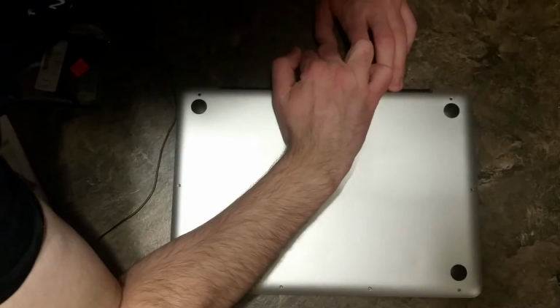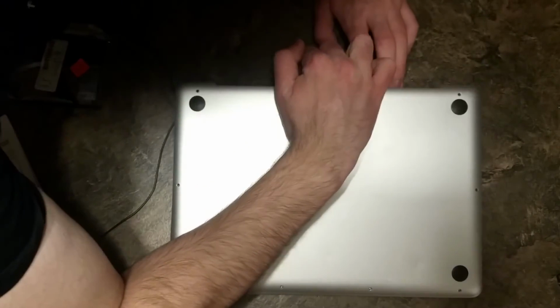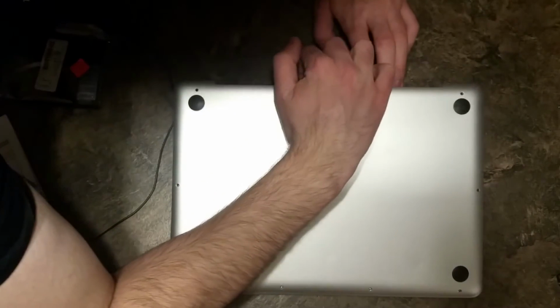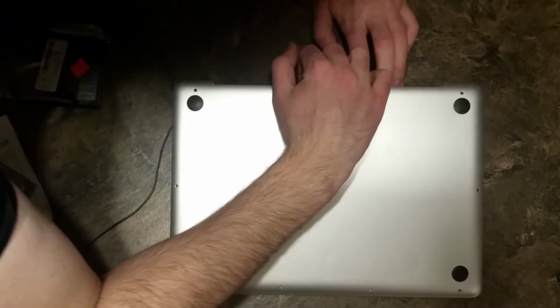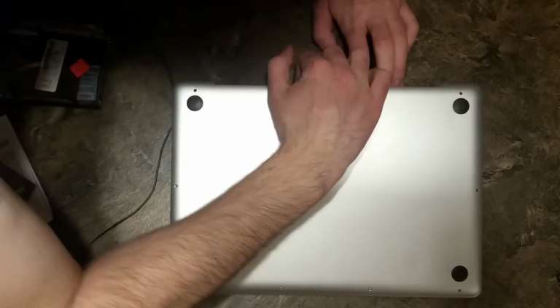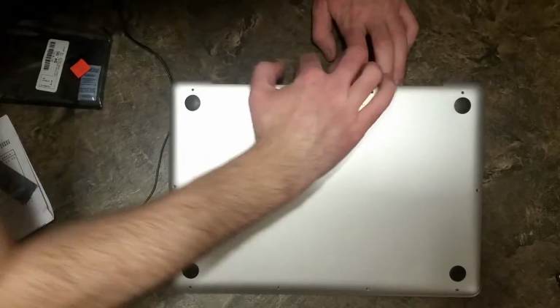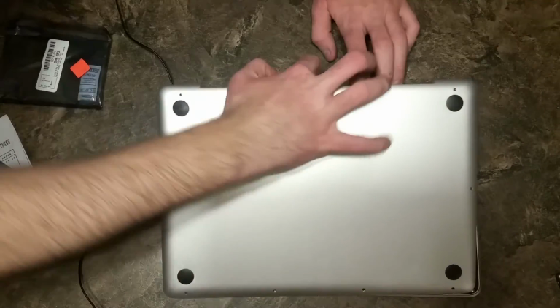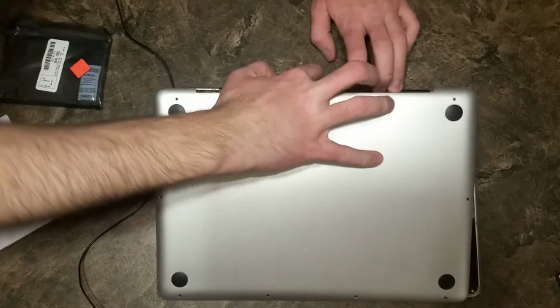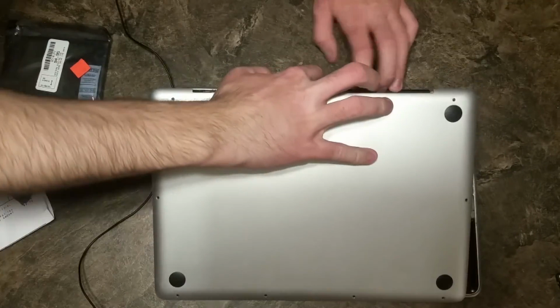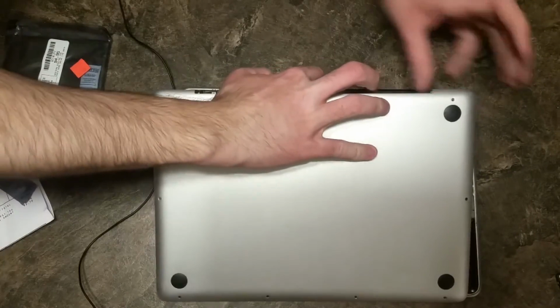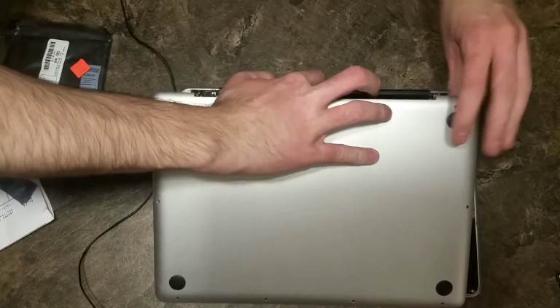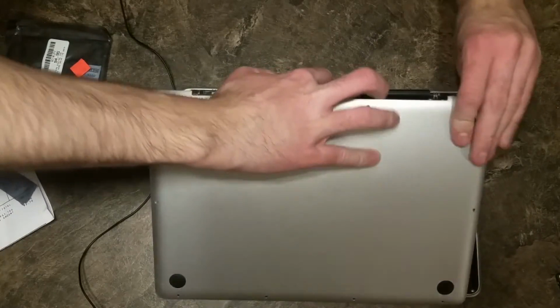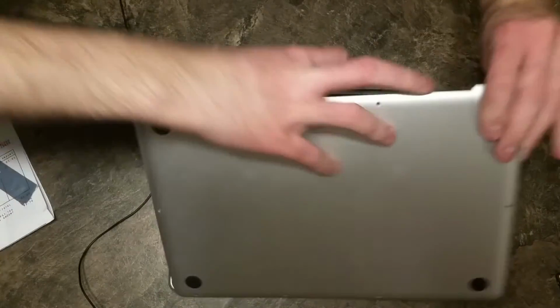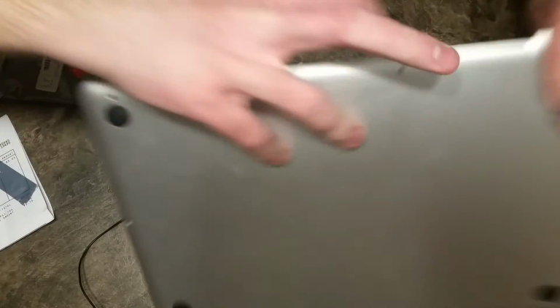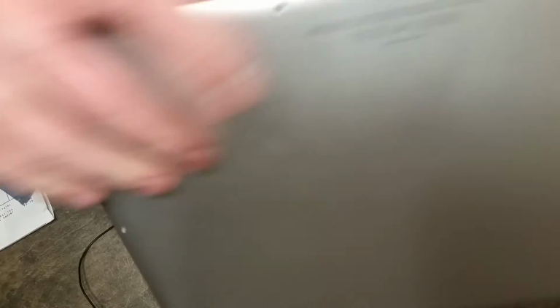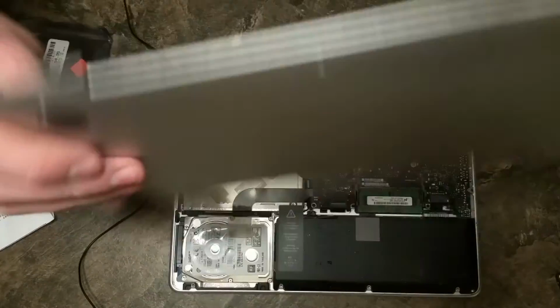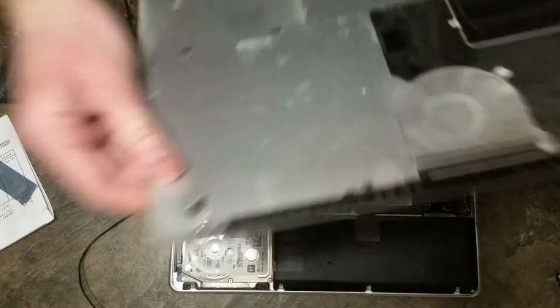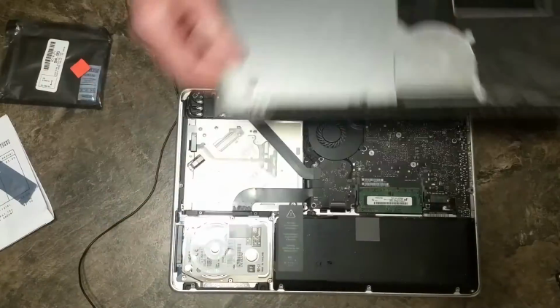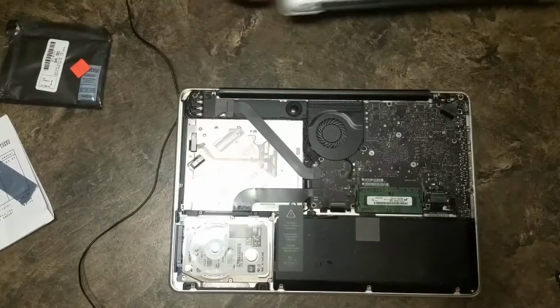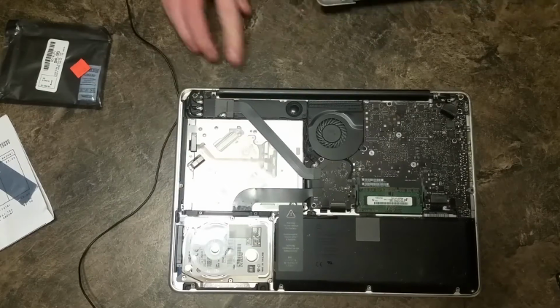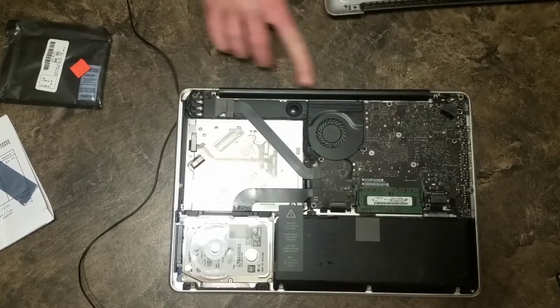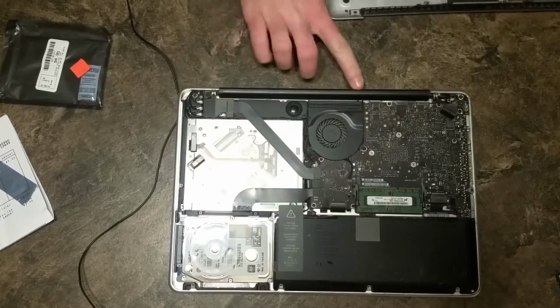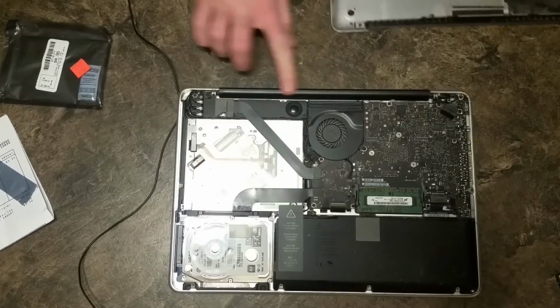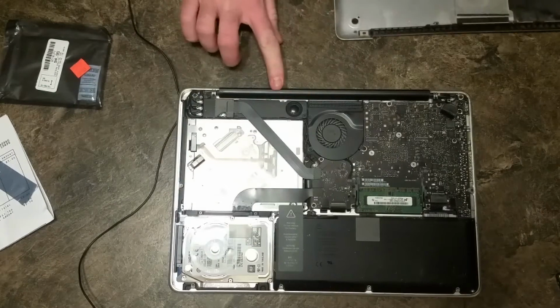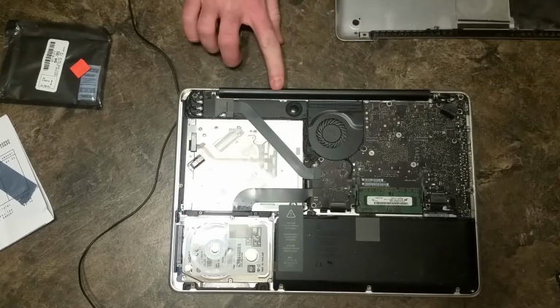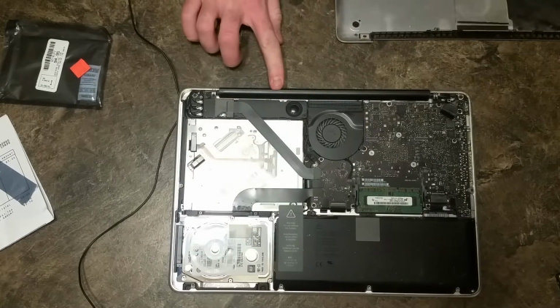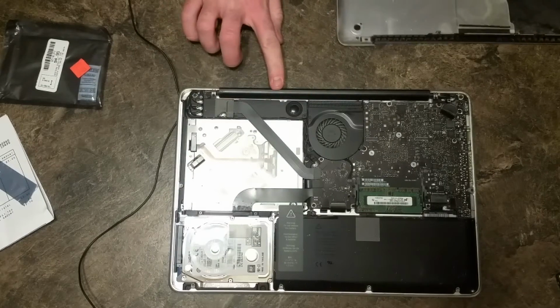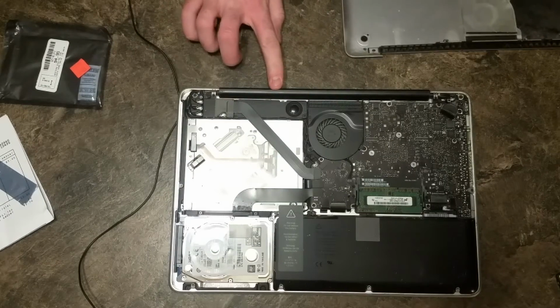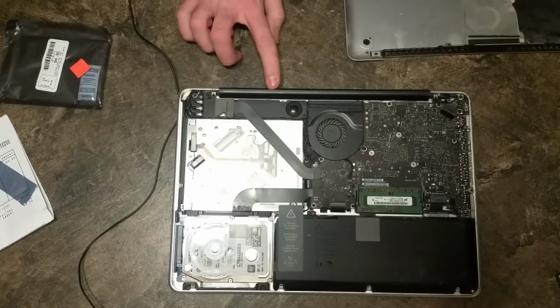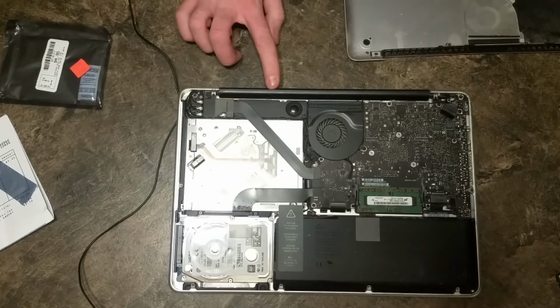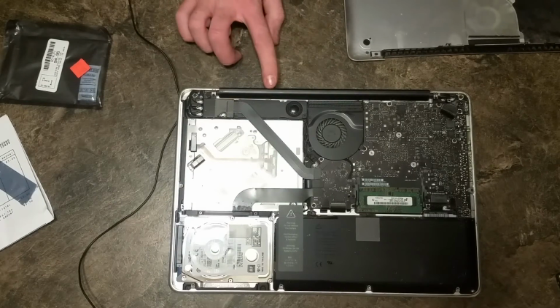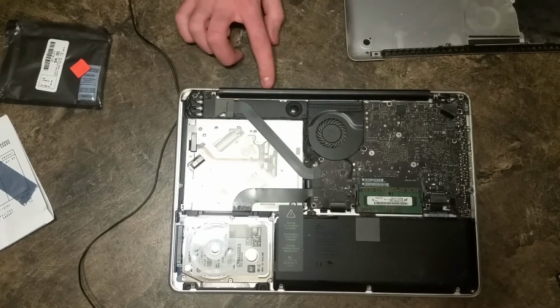Then you're just going to pry the bottom off like so. Working from the hinge is by far the easiest option.